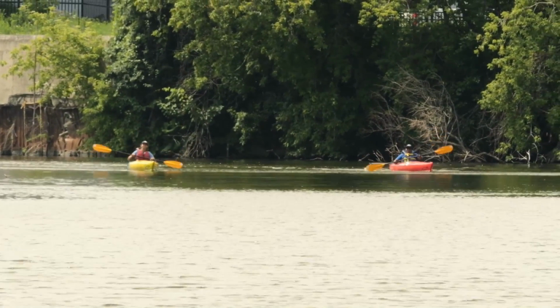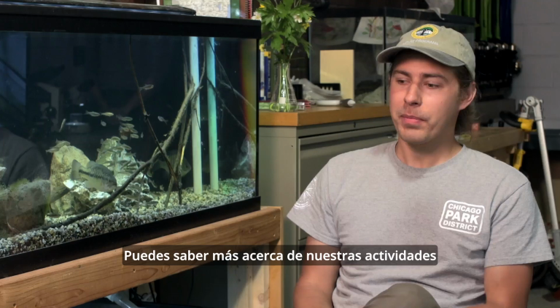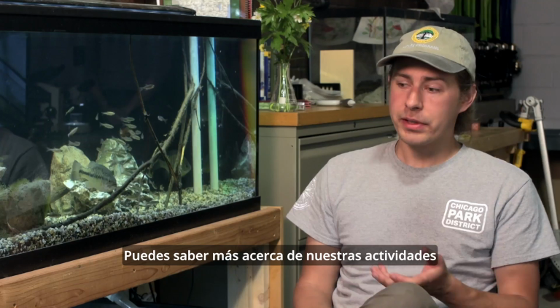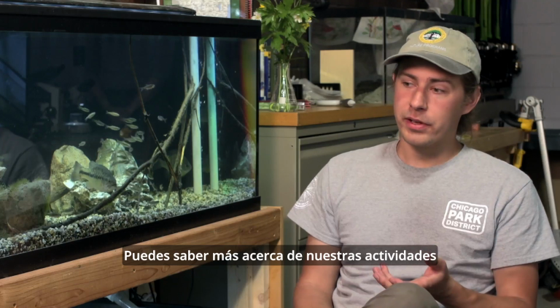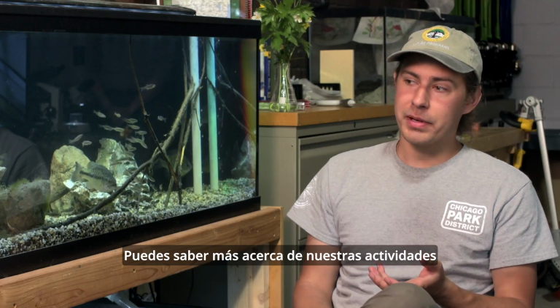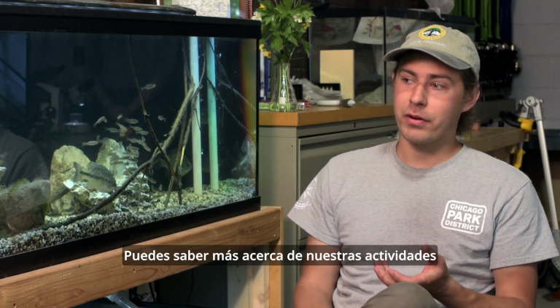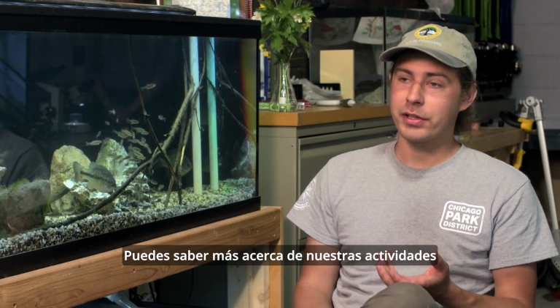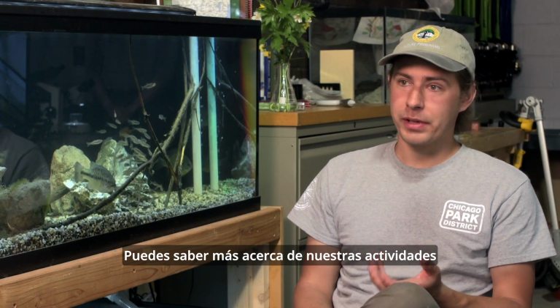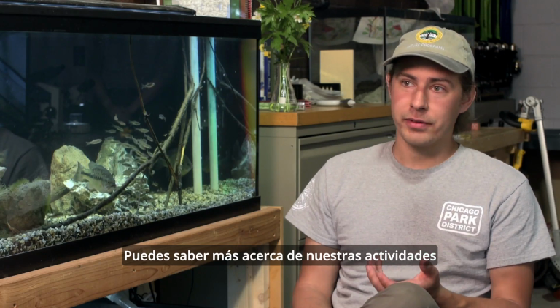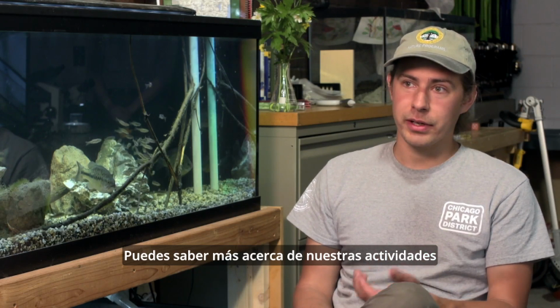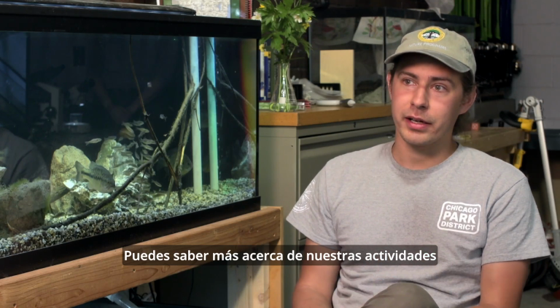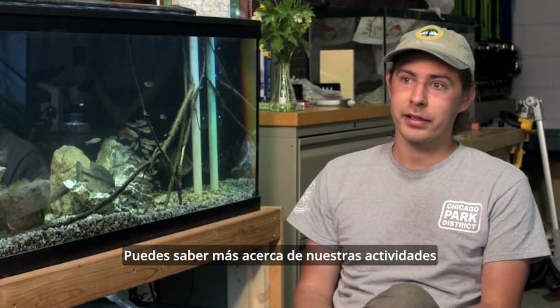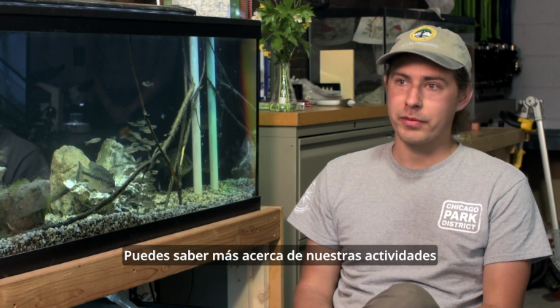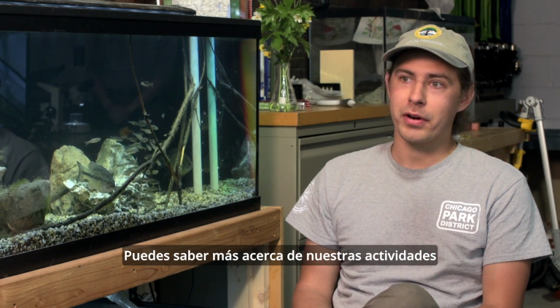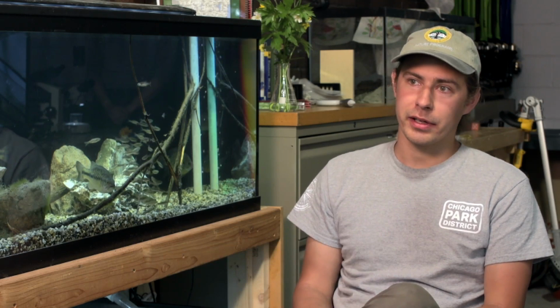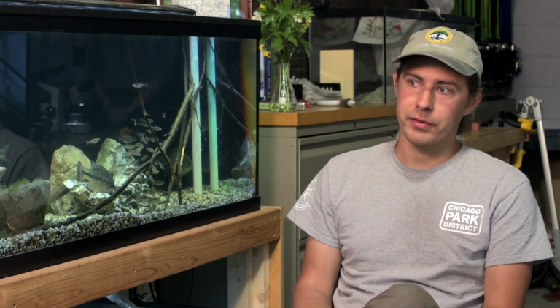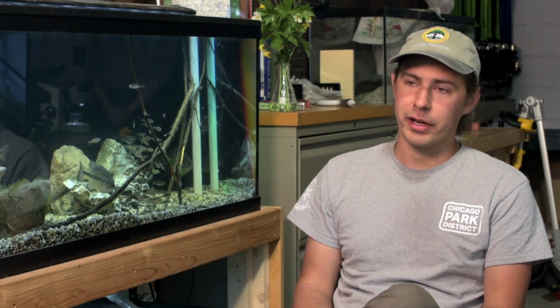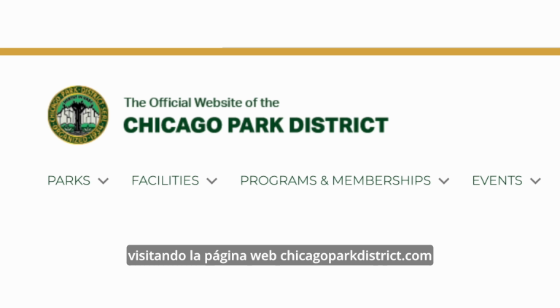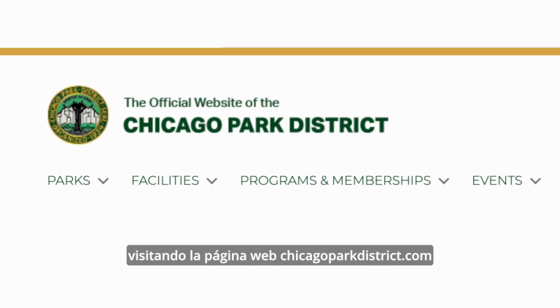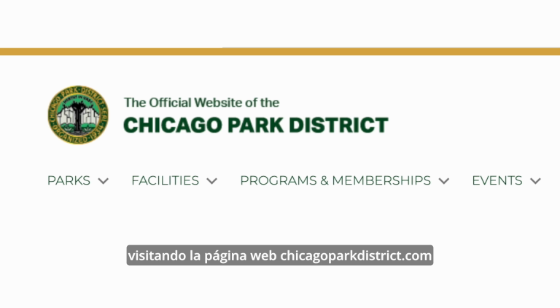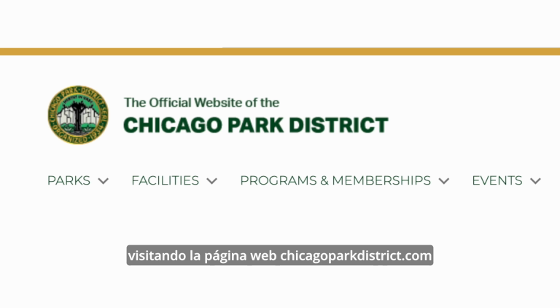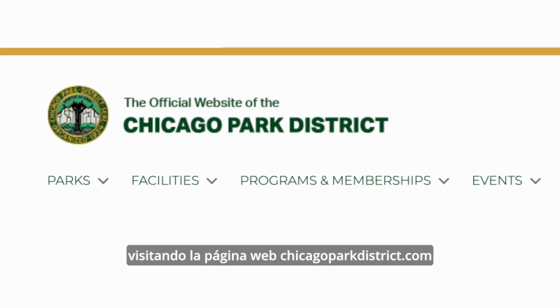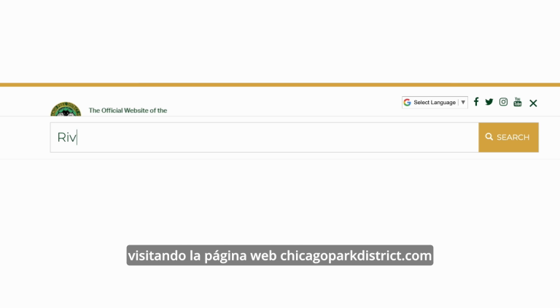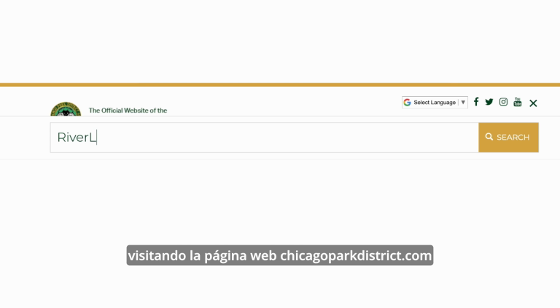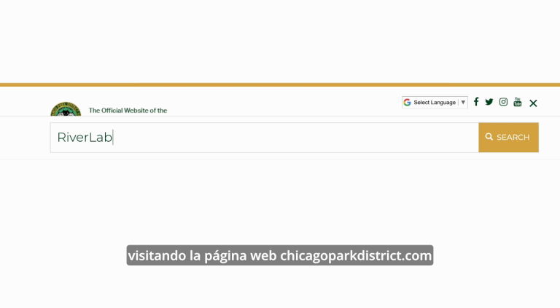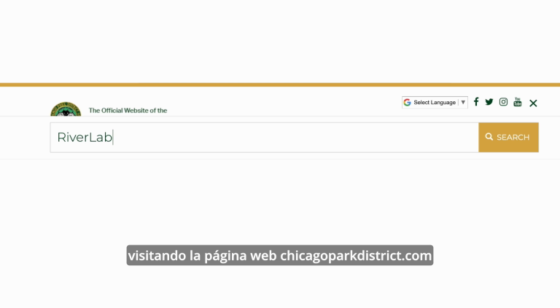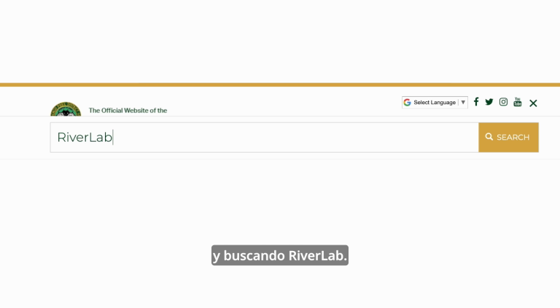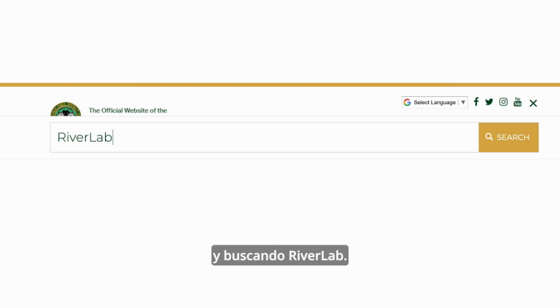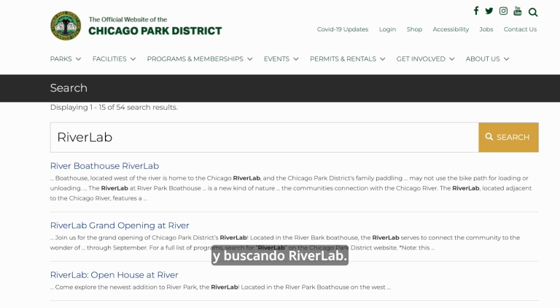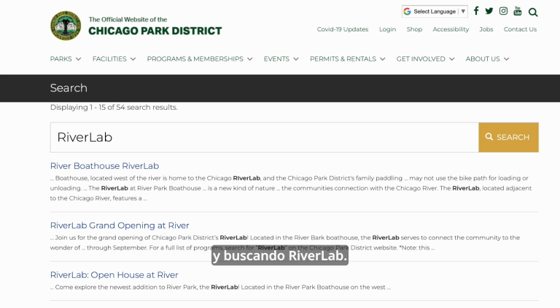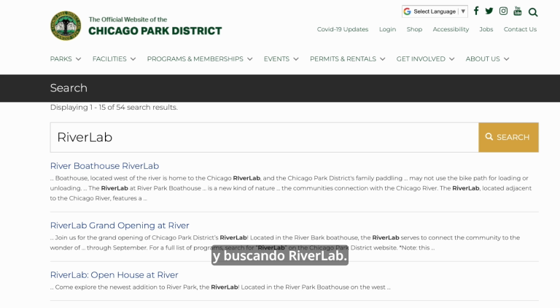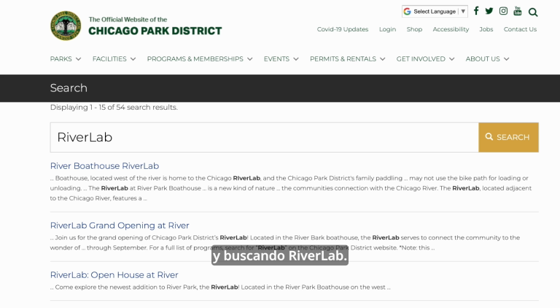The public can find about all the things we have going on in River Park and at River Lab by going to the Park District website and search for River Lab.